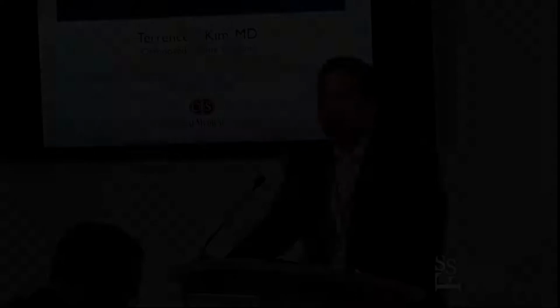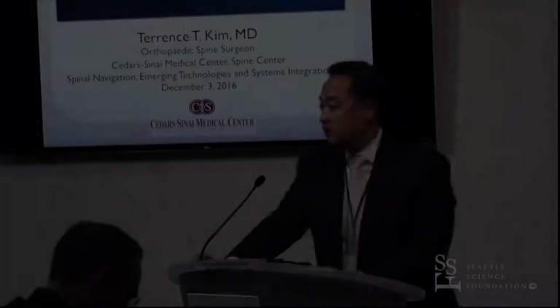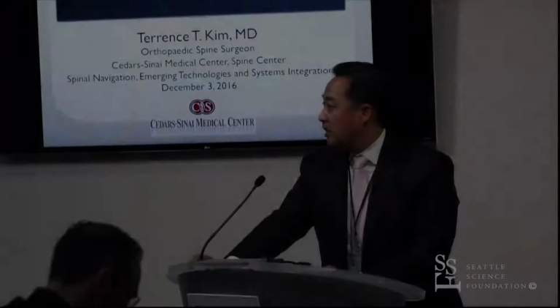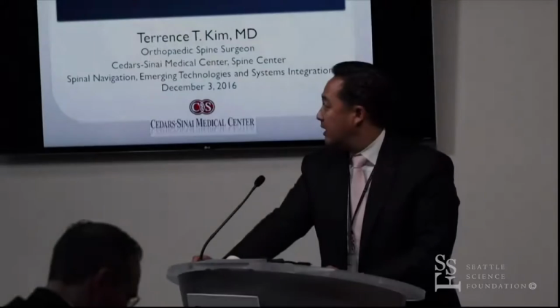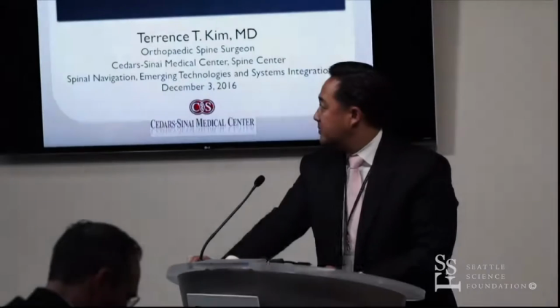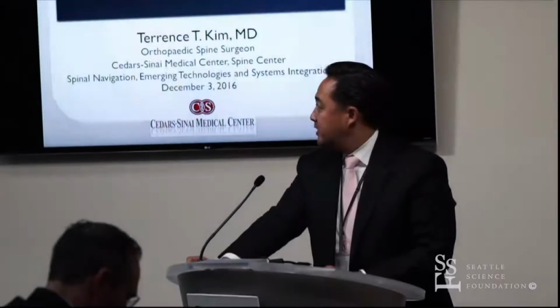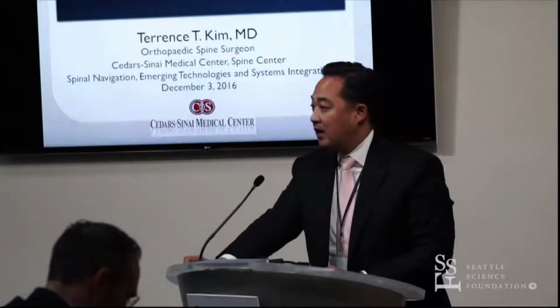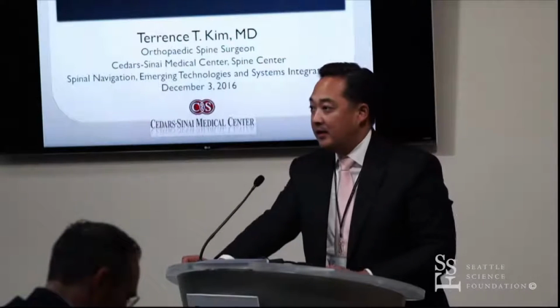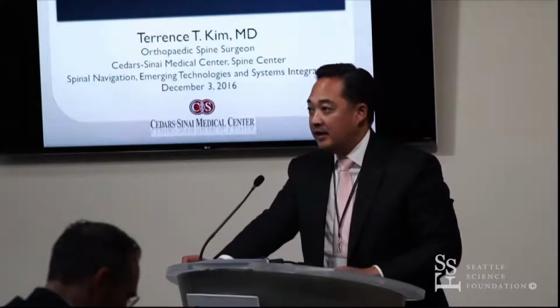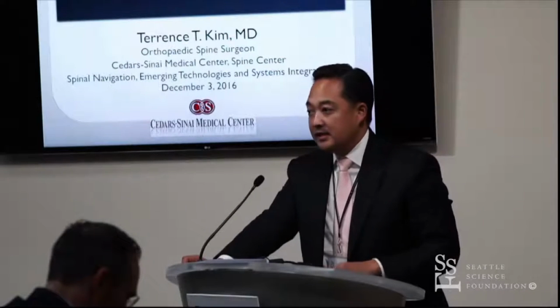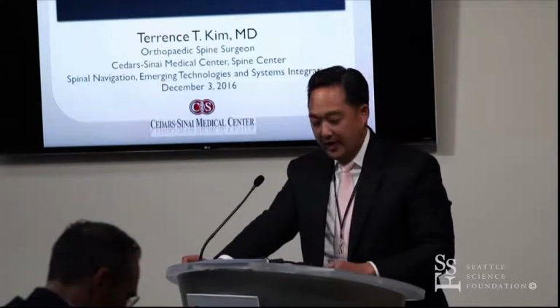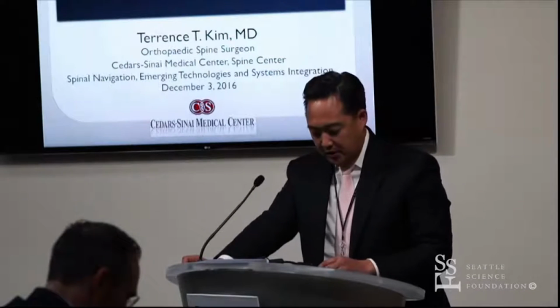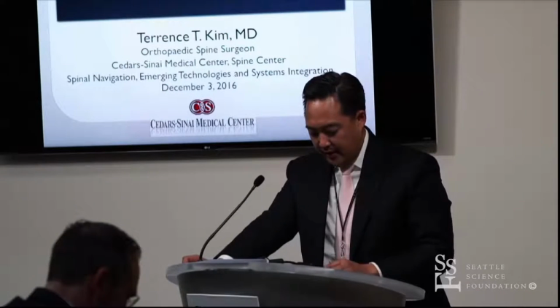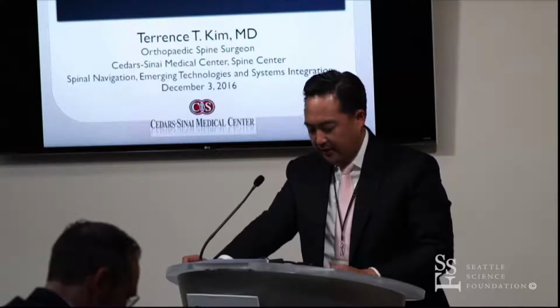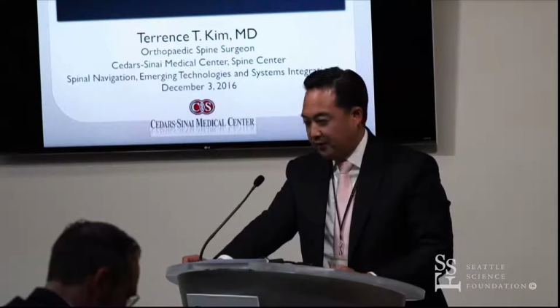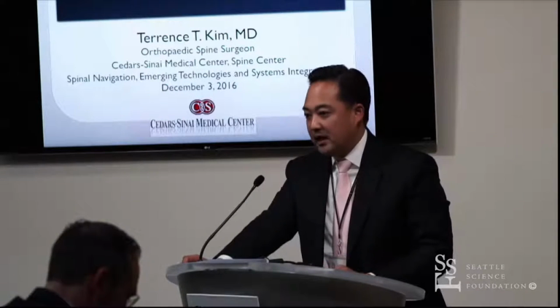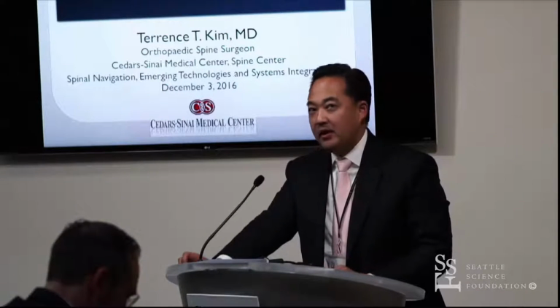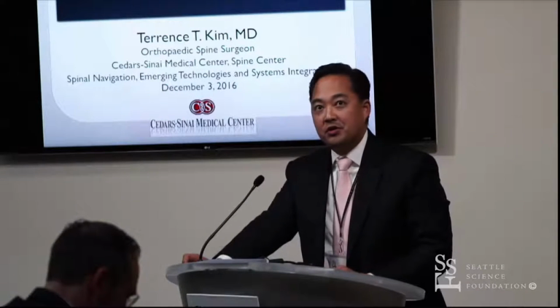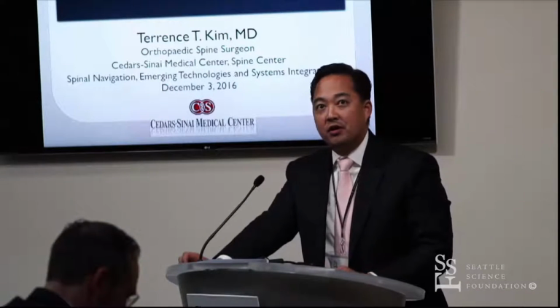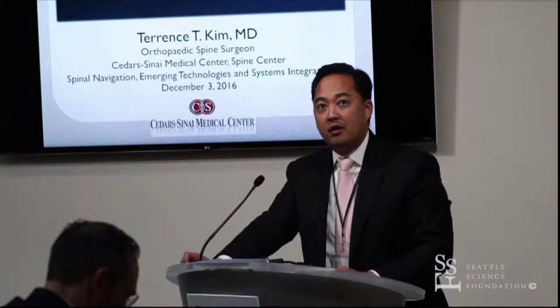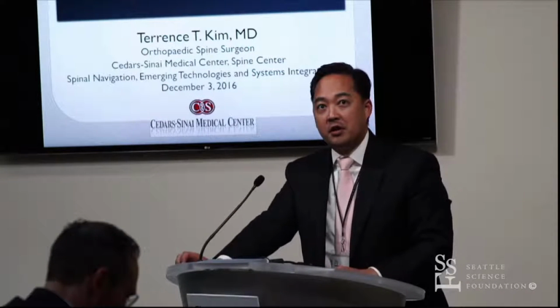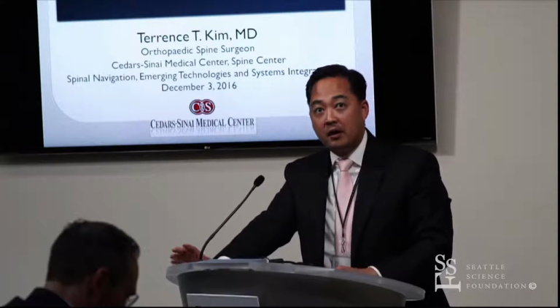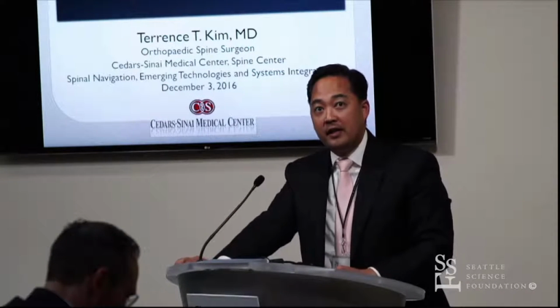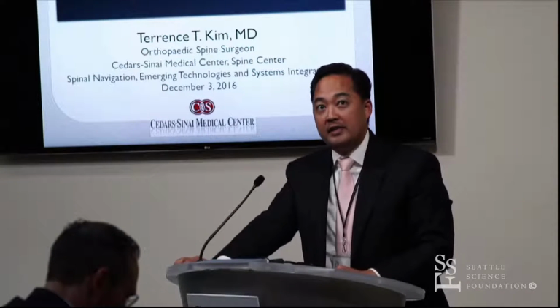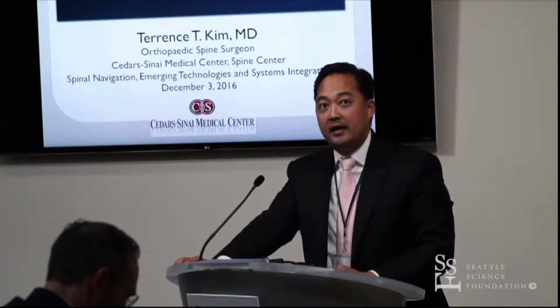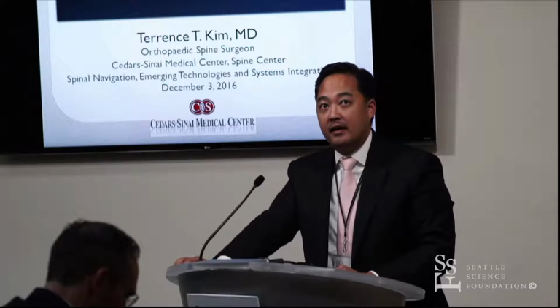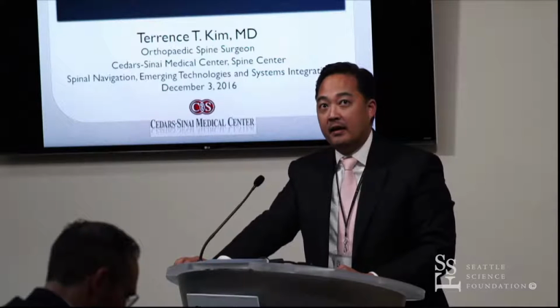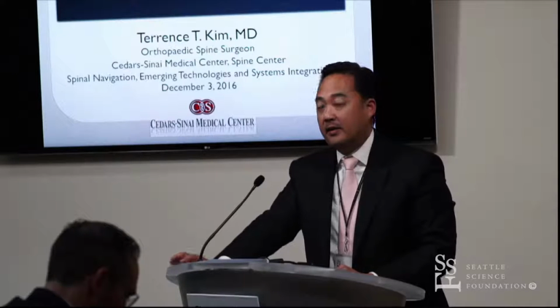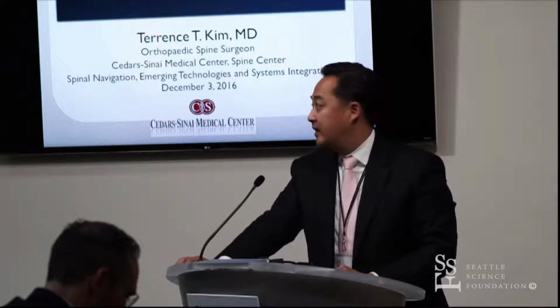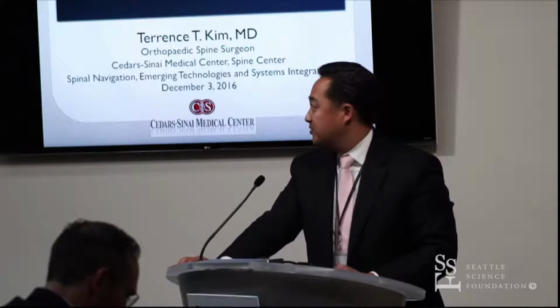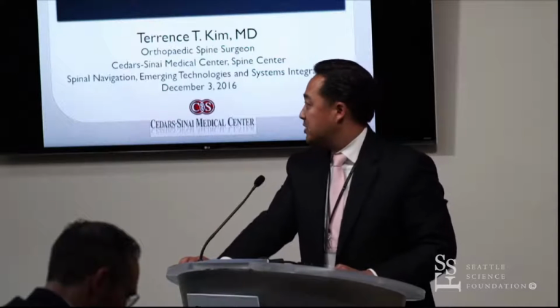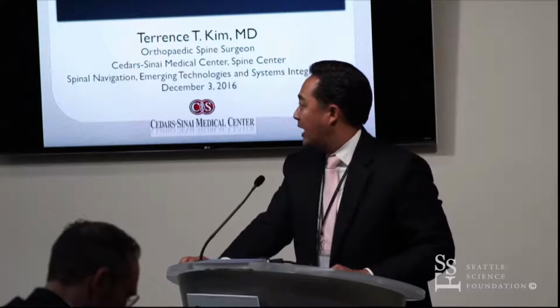I will talk about spine trauma. This is actually a first-time lecture or talk on this — I kind of made this from scratch.